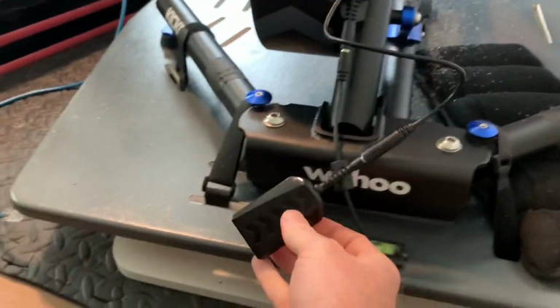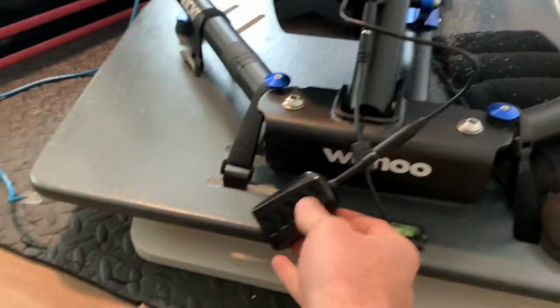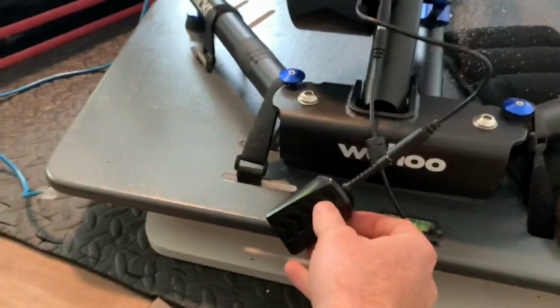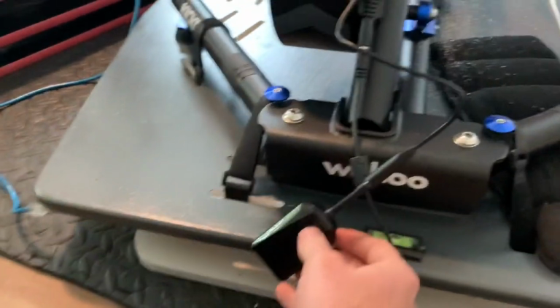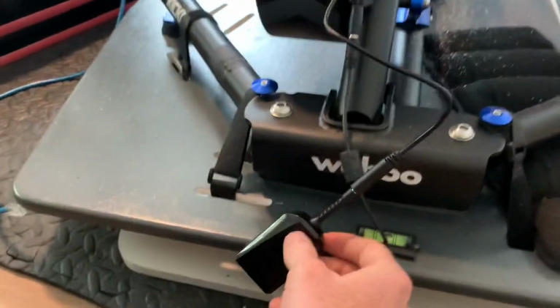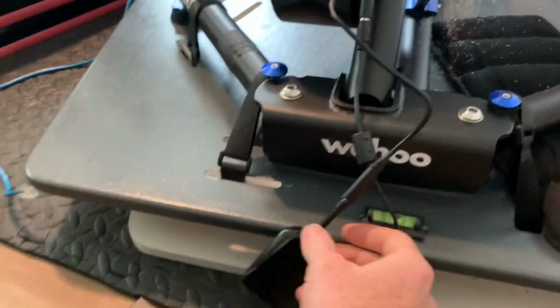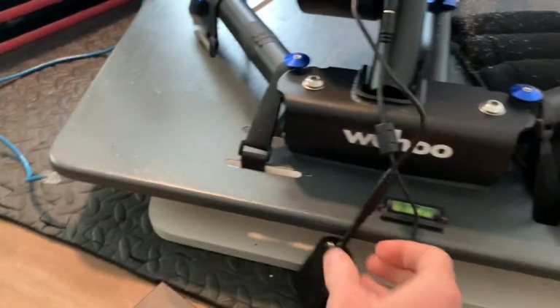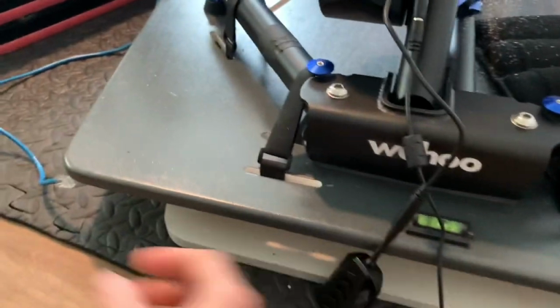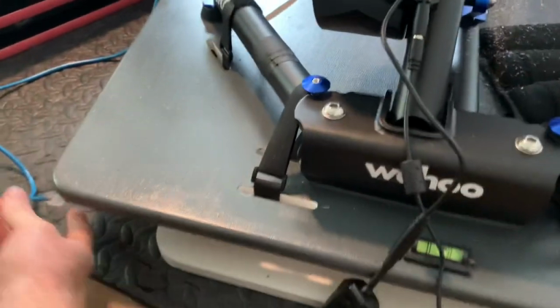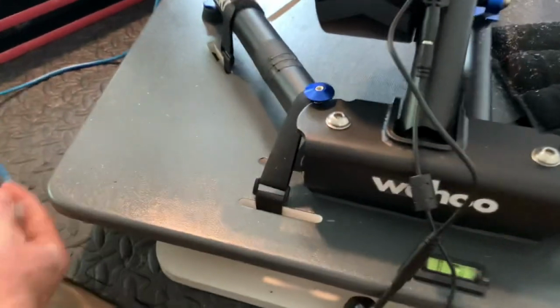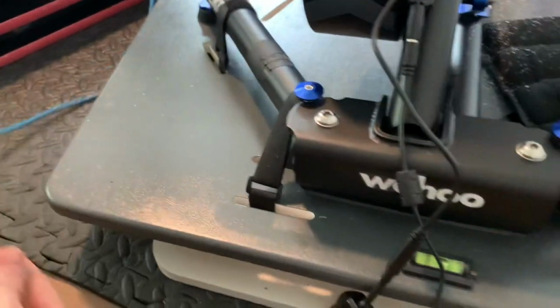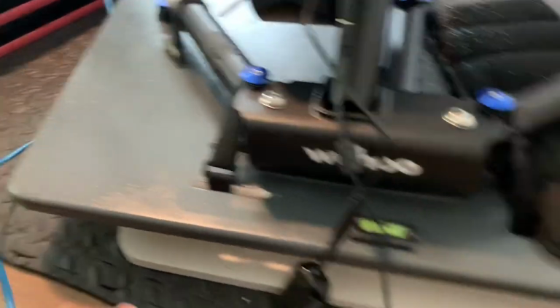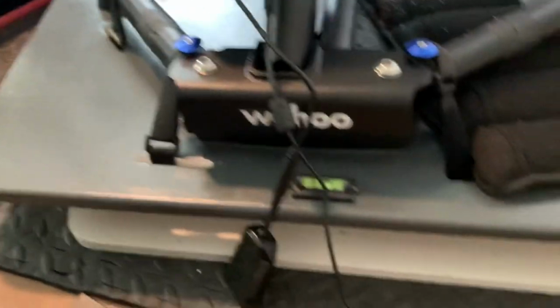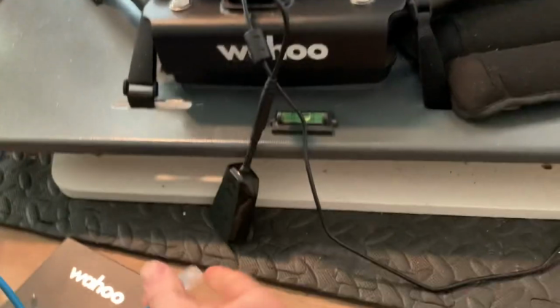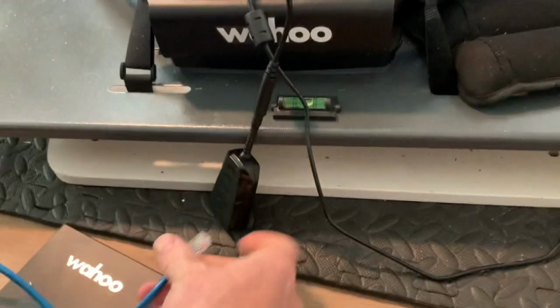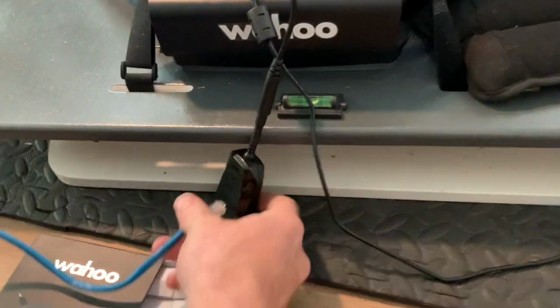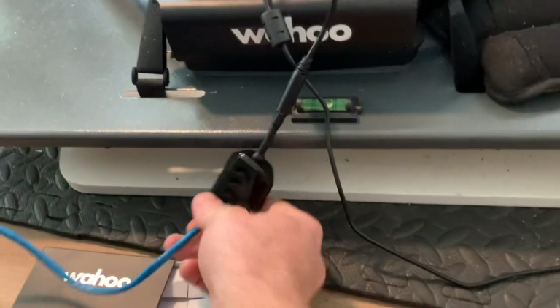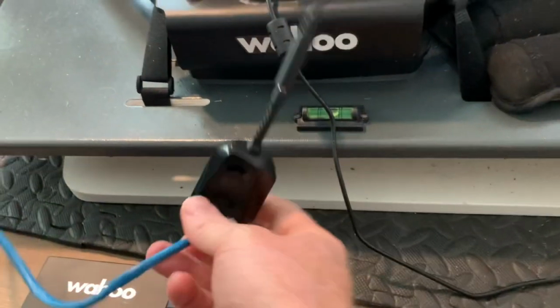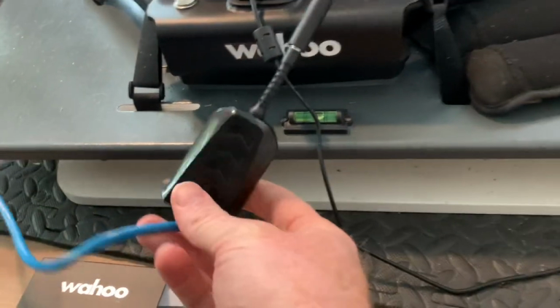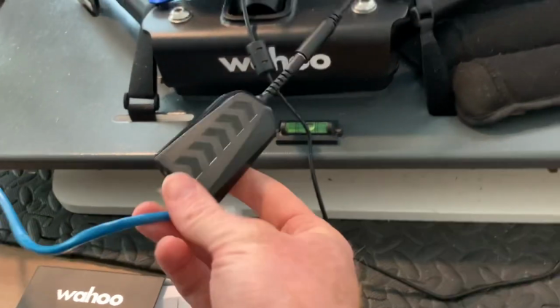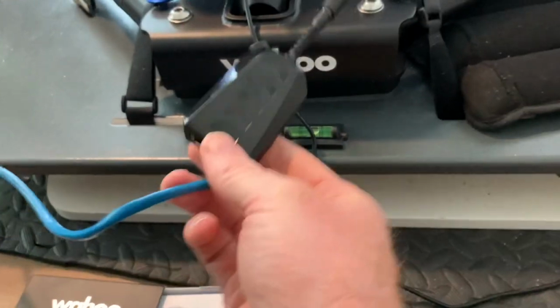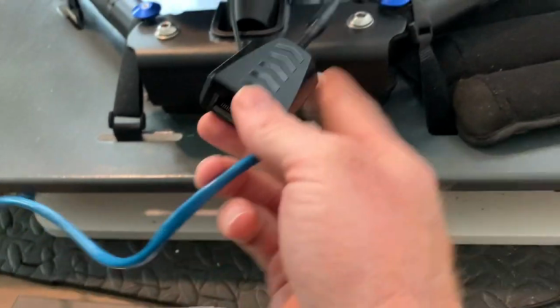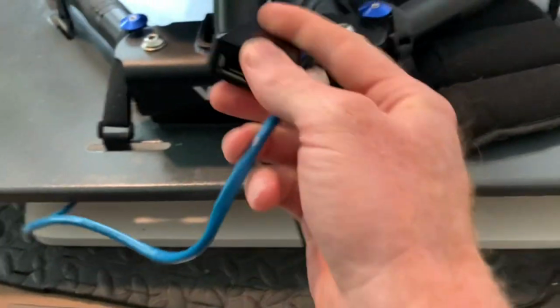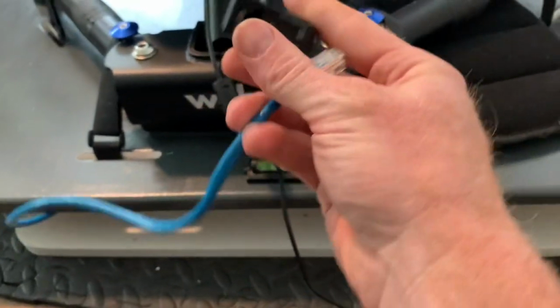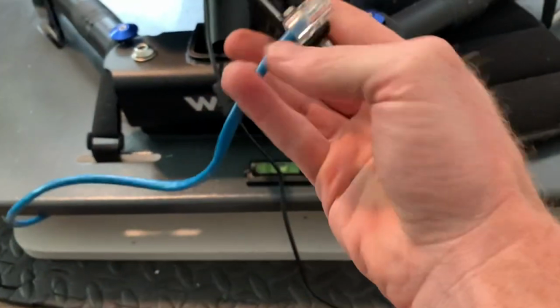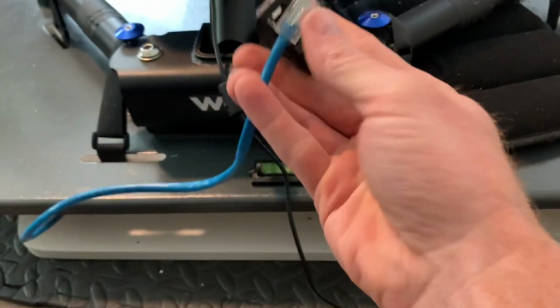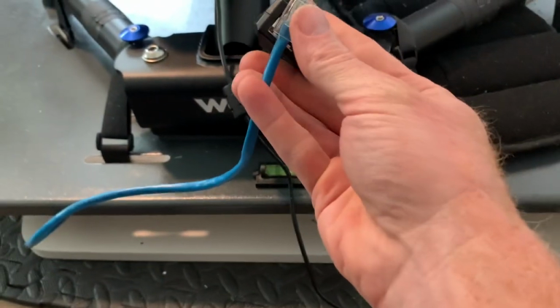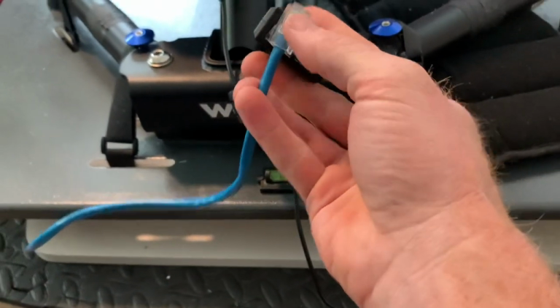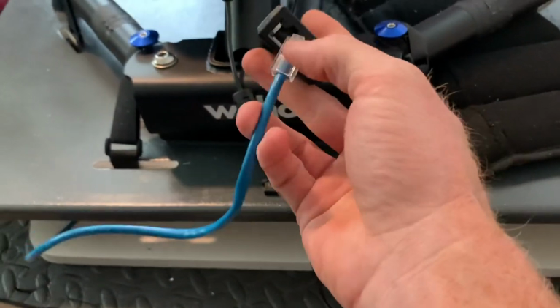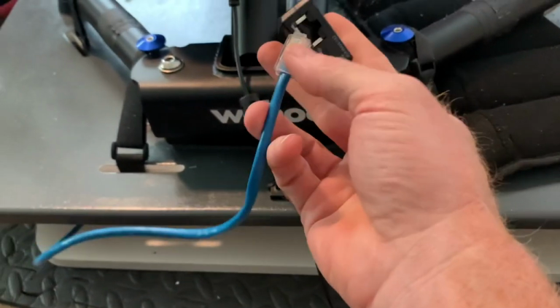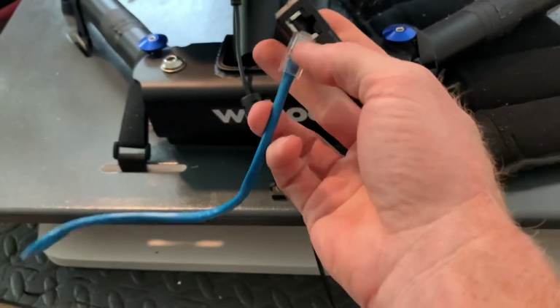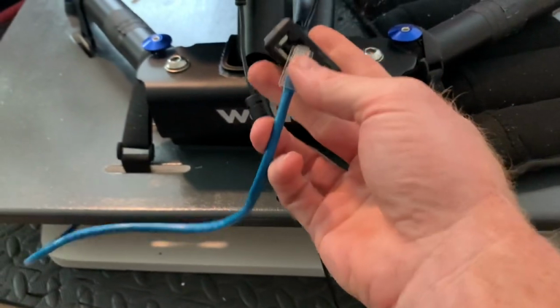And lastly, you plug your Ethernet cable in there.